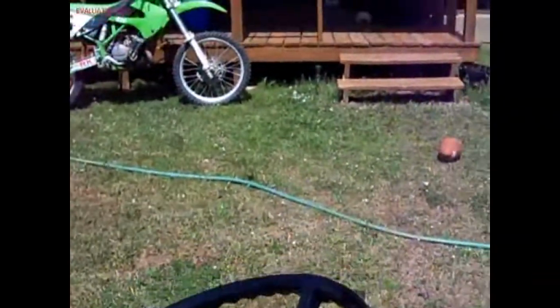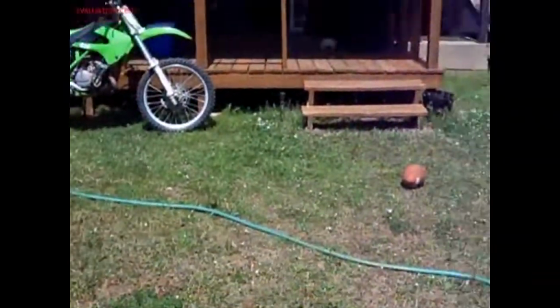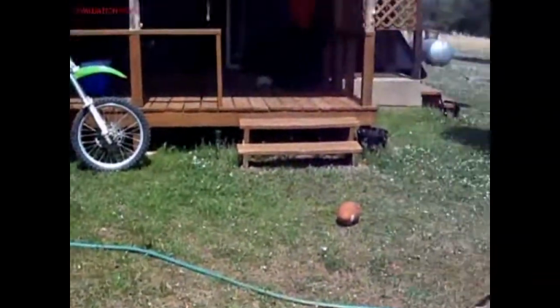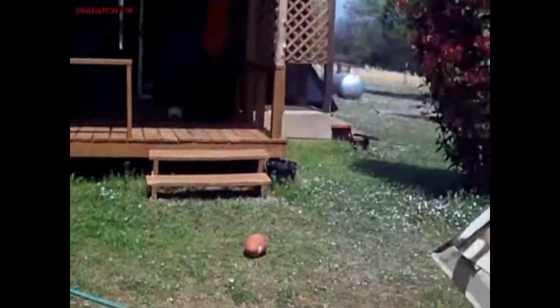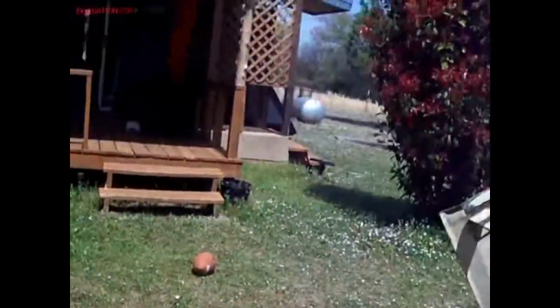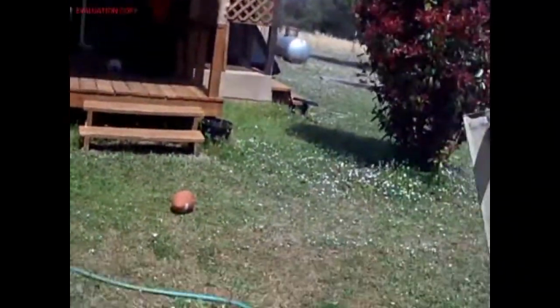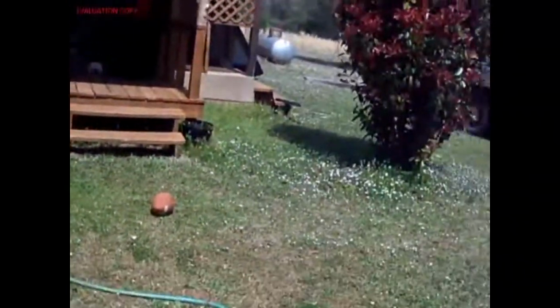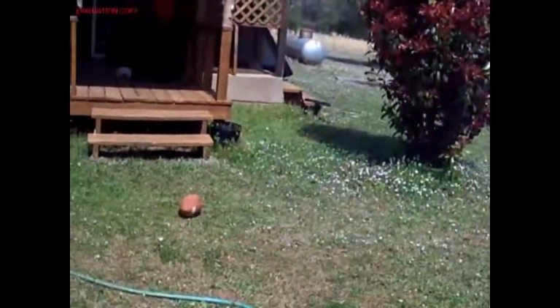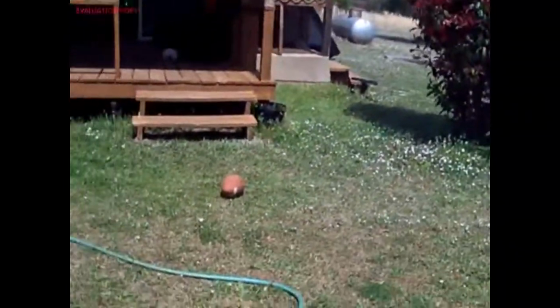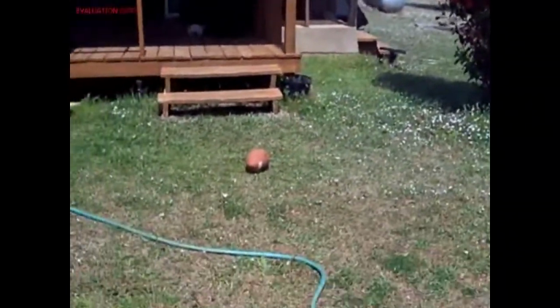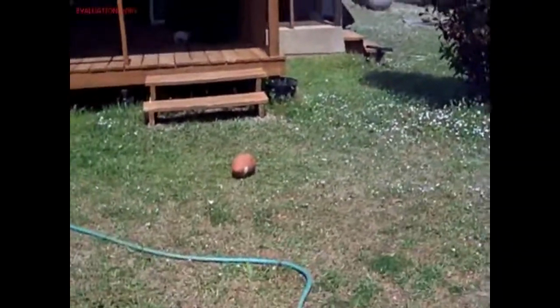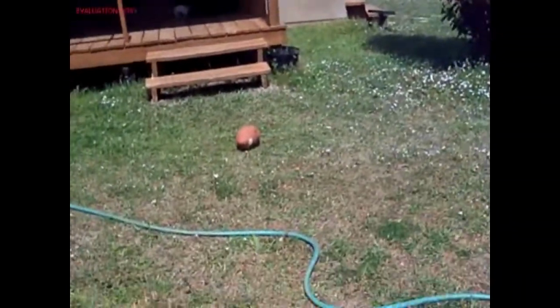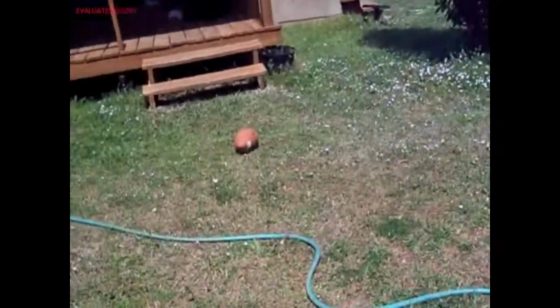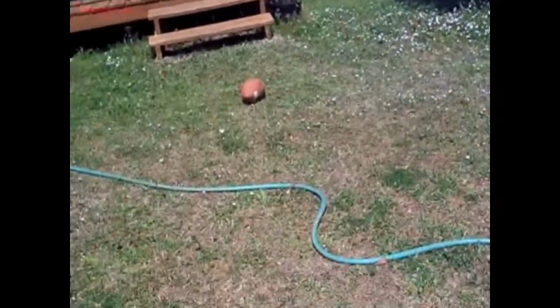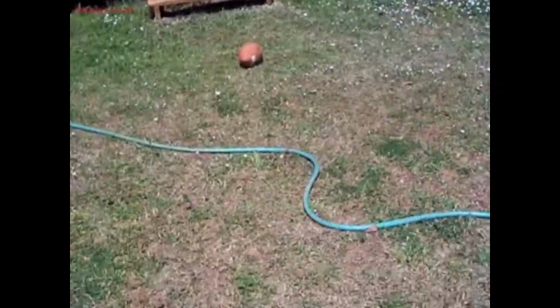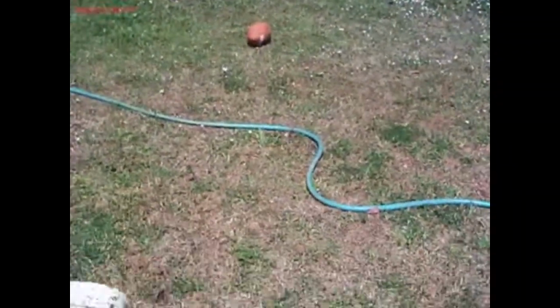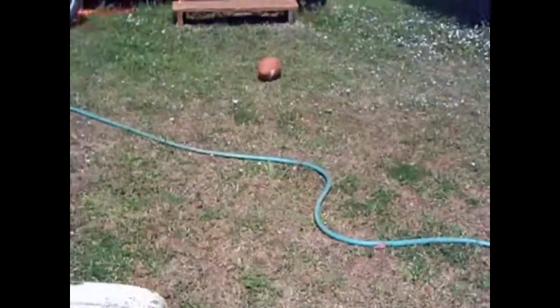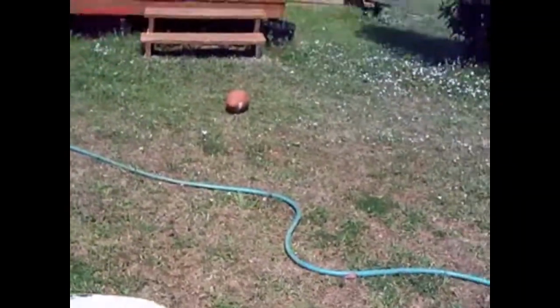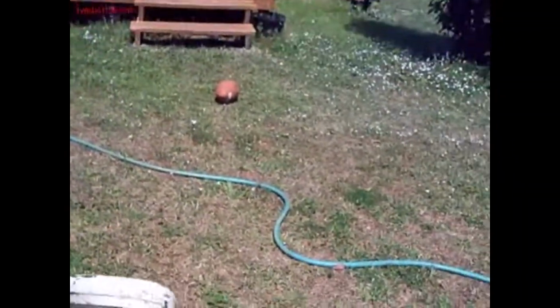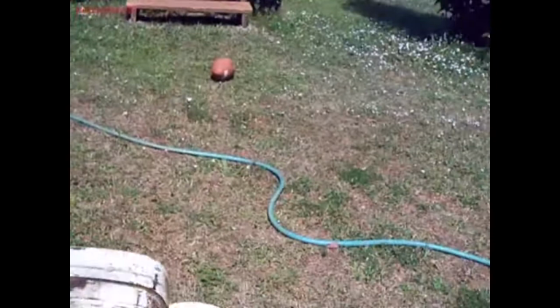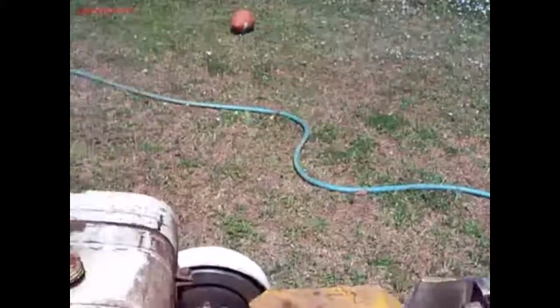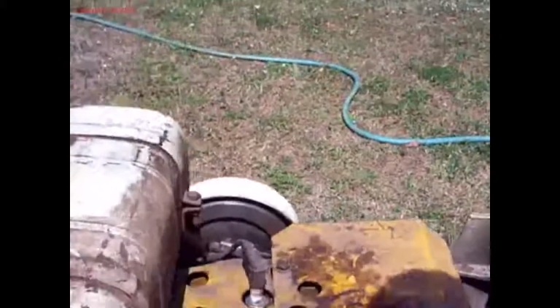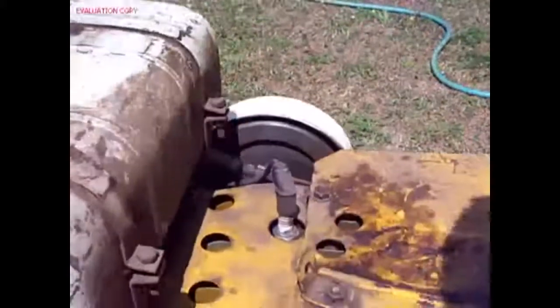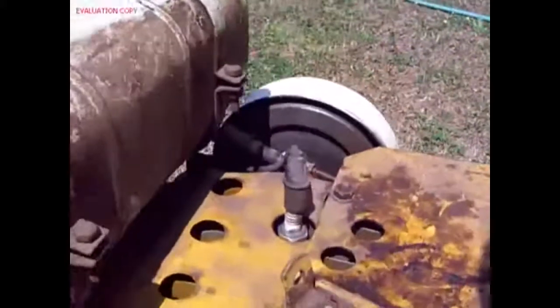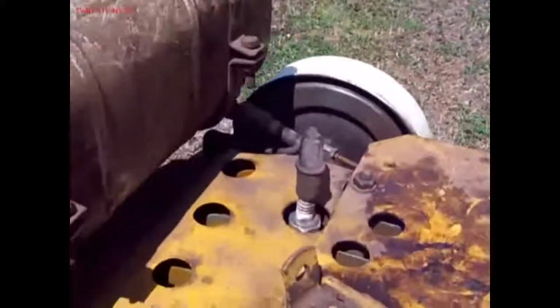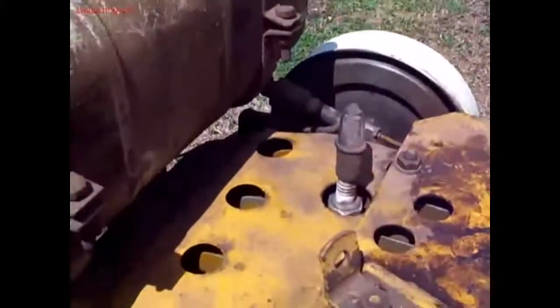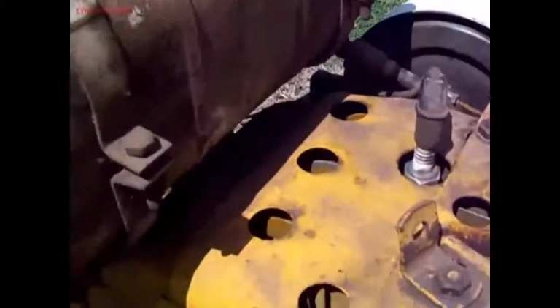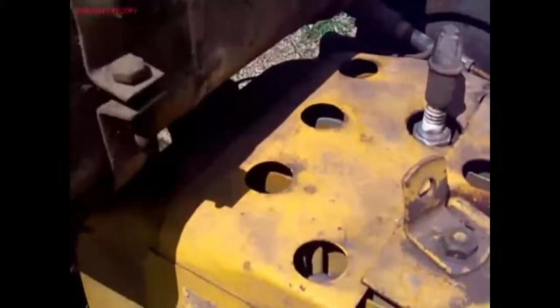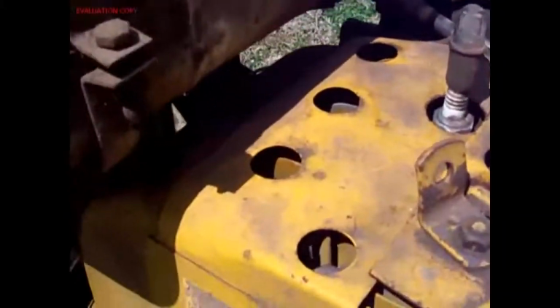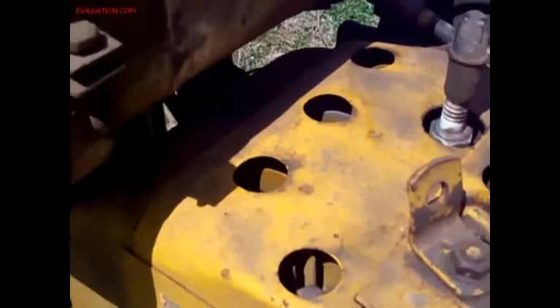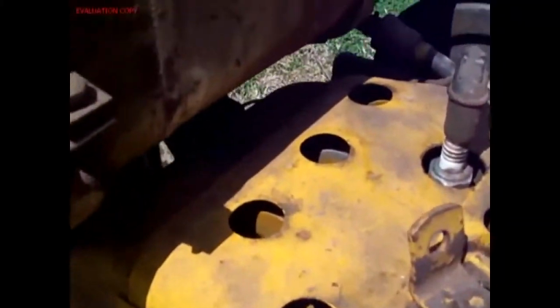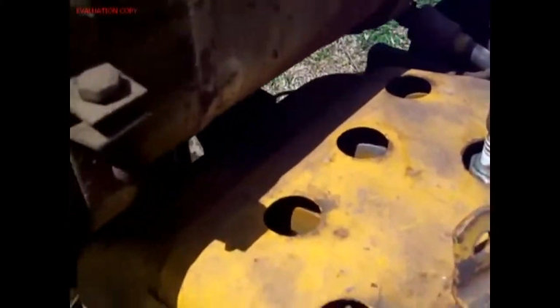I think it's got some kind of 13 horsepower engine in it. Oh, 14 horsepower Kohler.